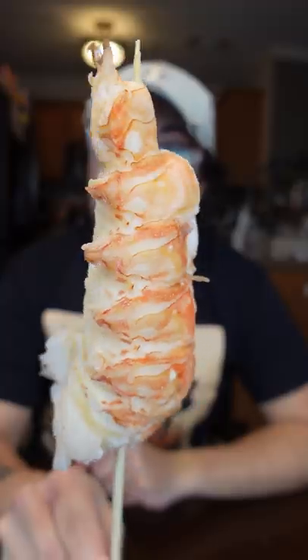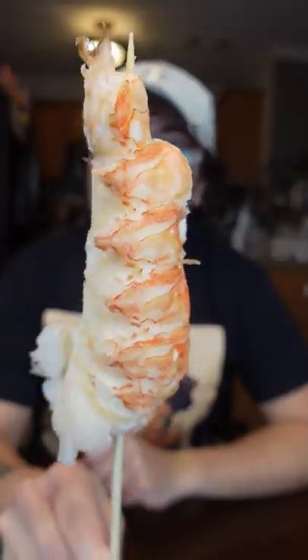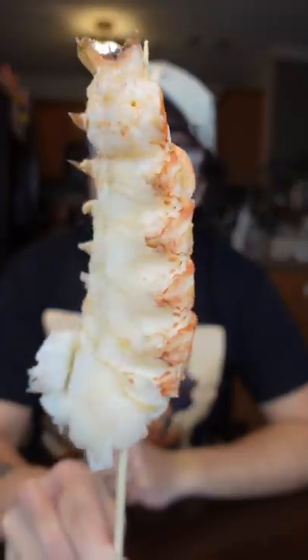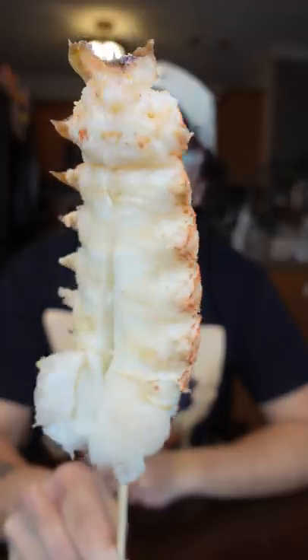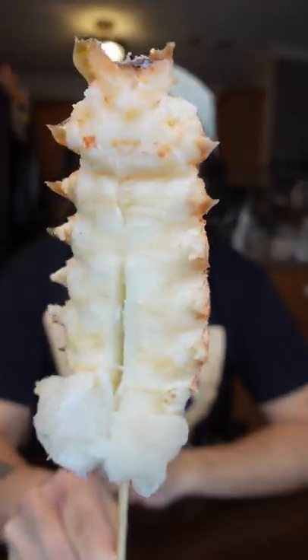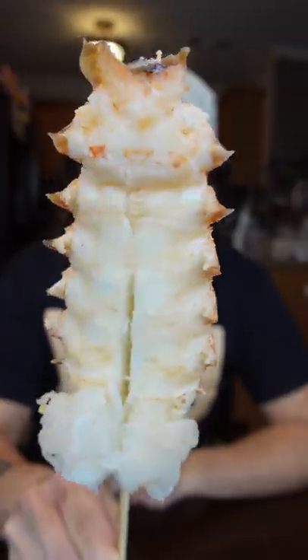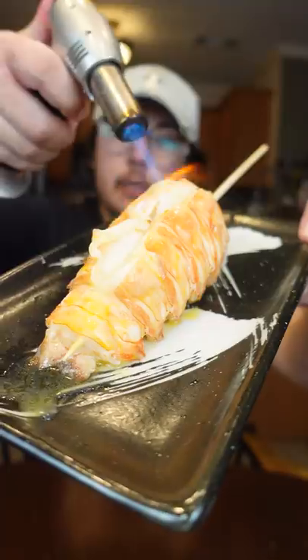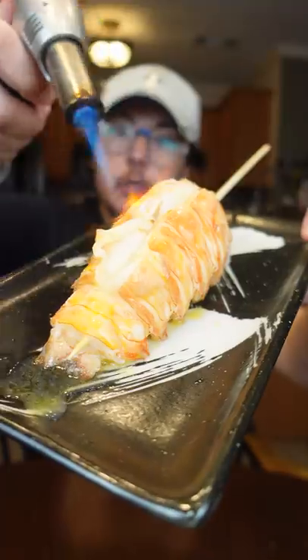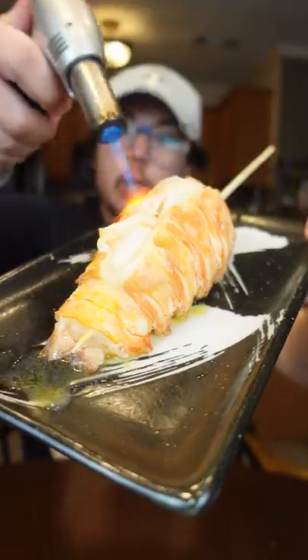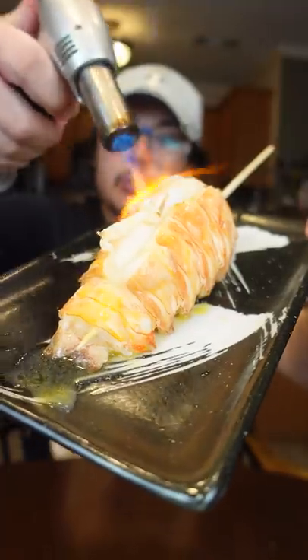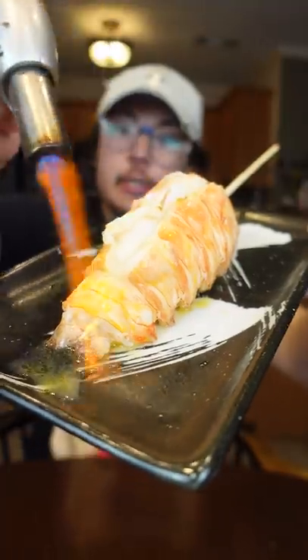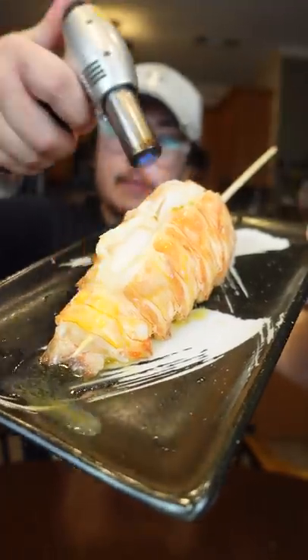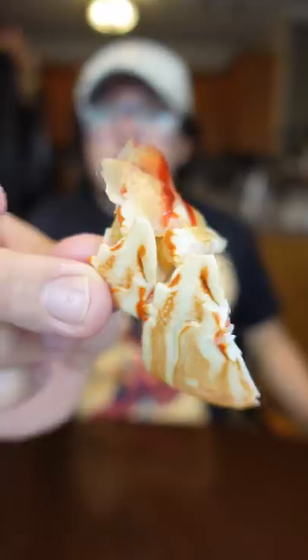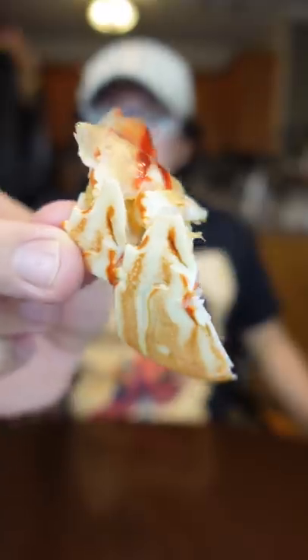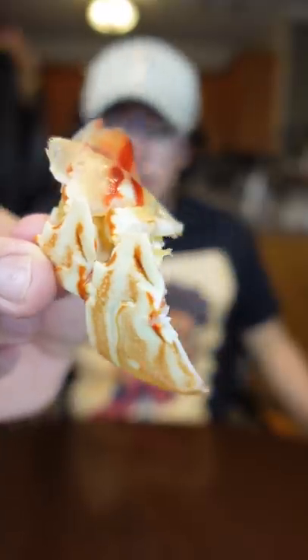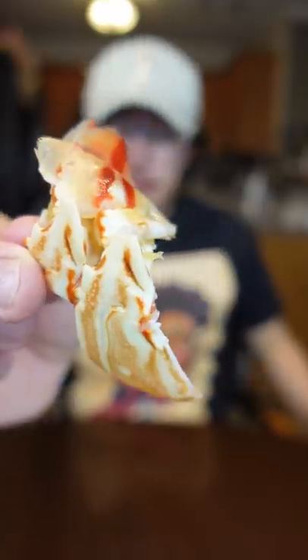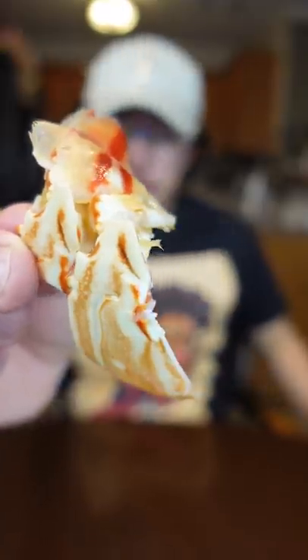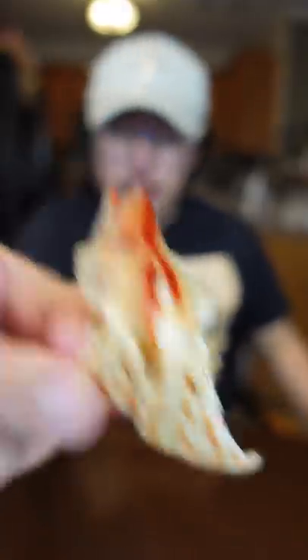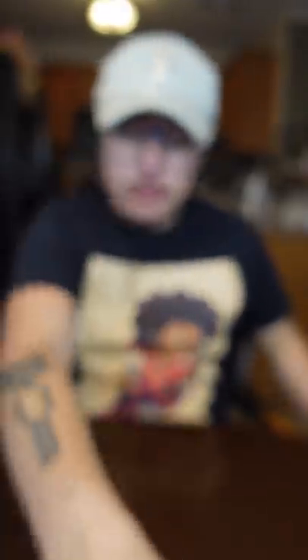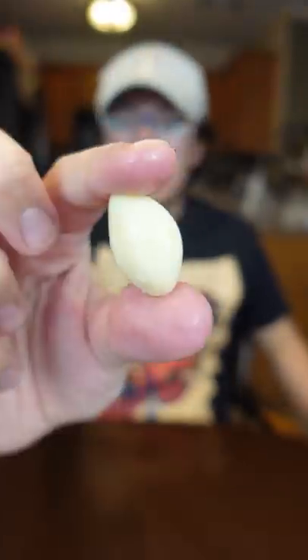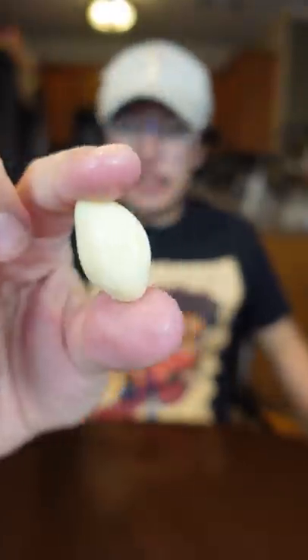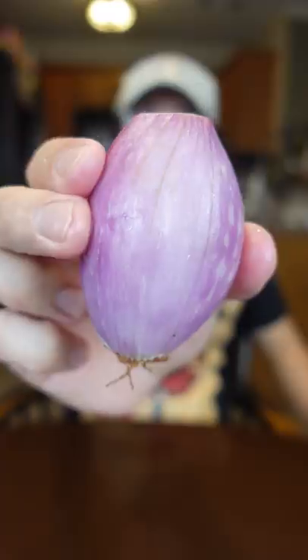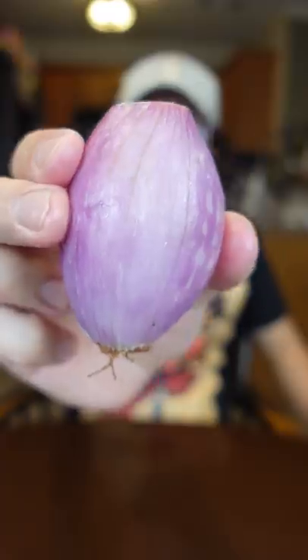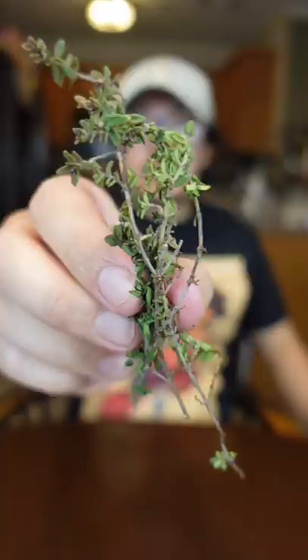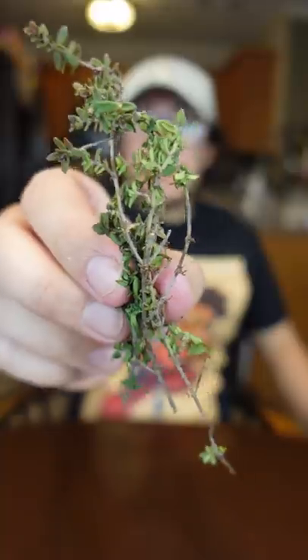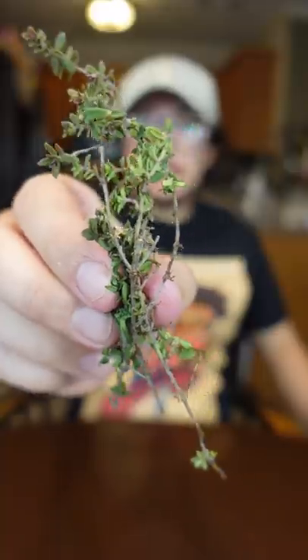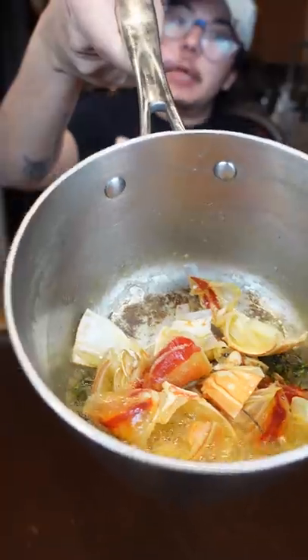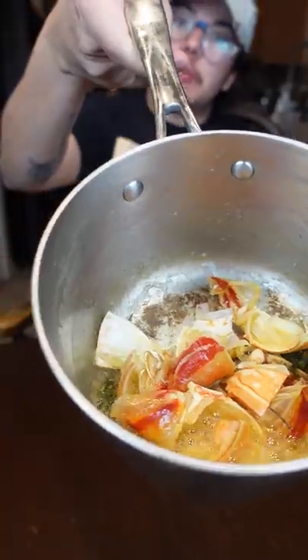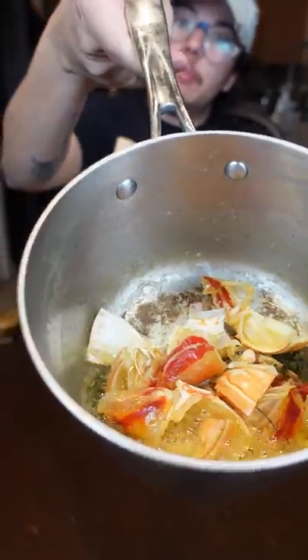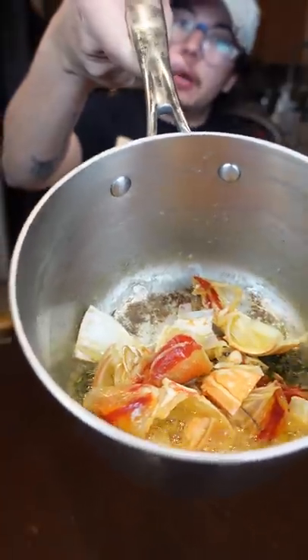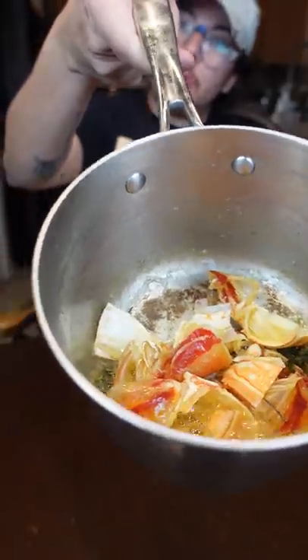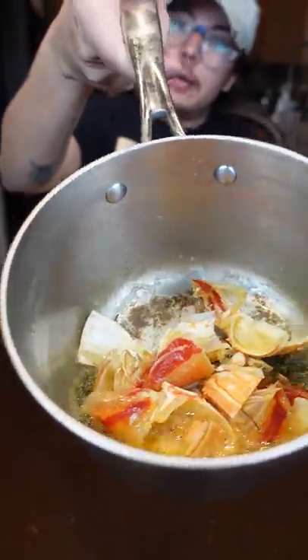This lobster was poached and torched. Take the lobster shell, garlic, shallot, thyme, and make brown butter with it.